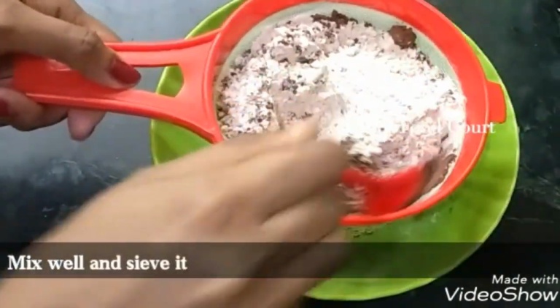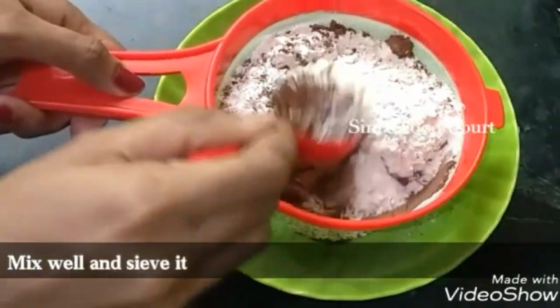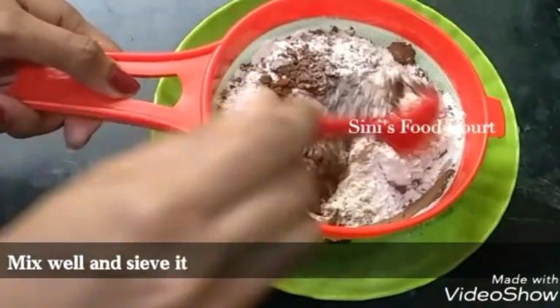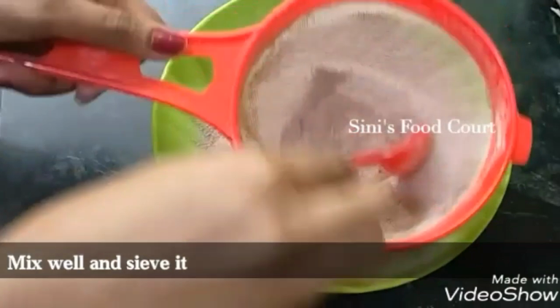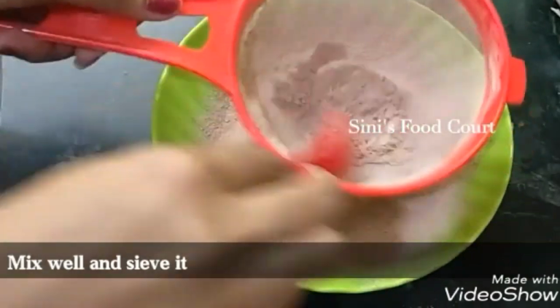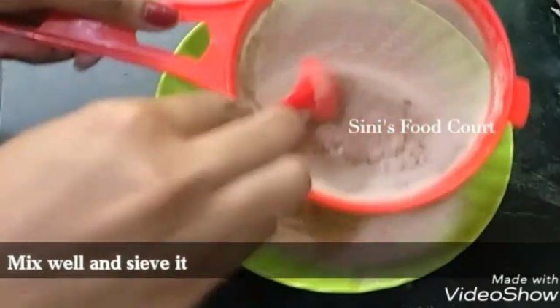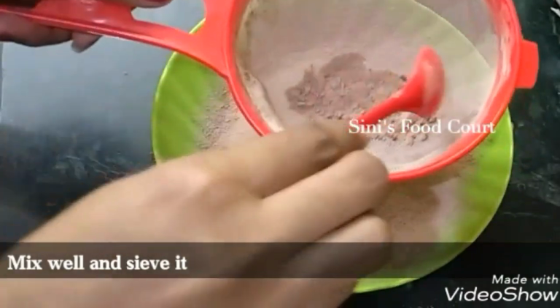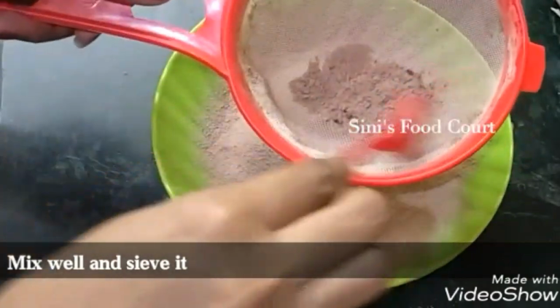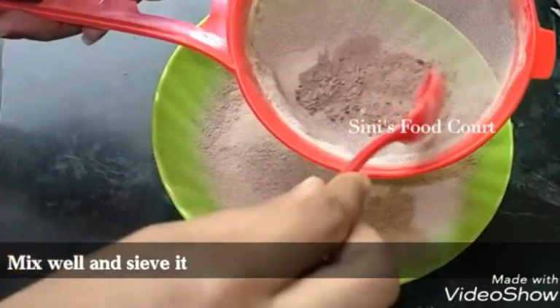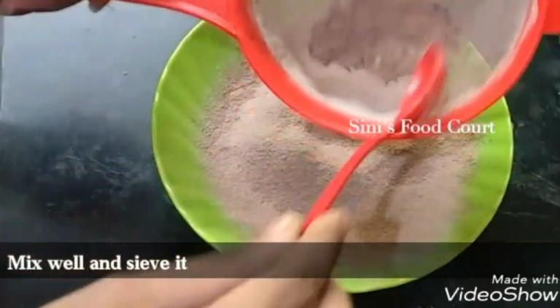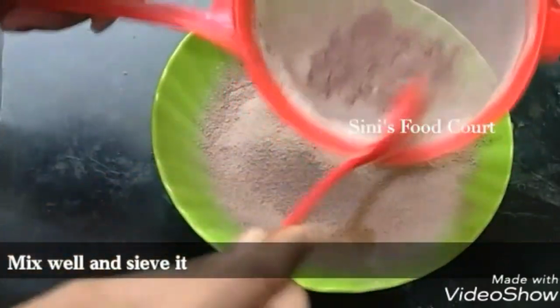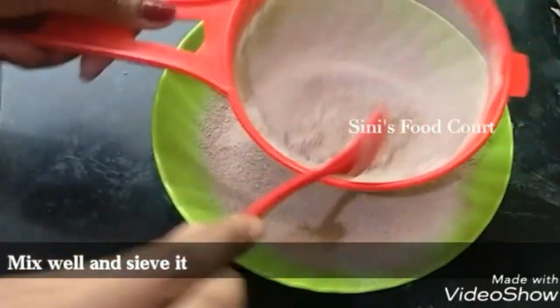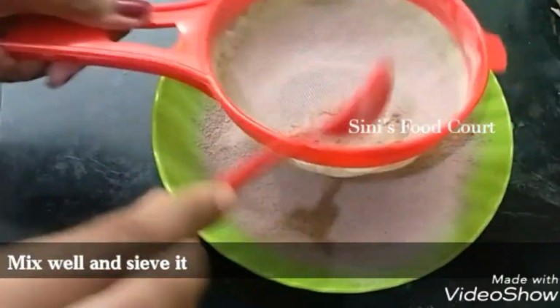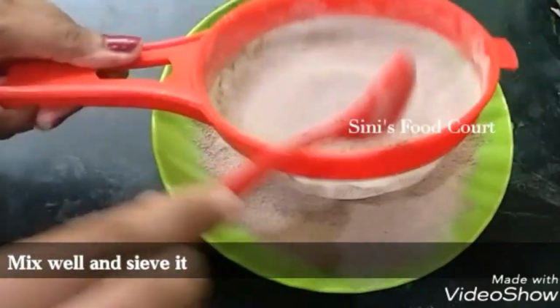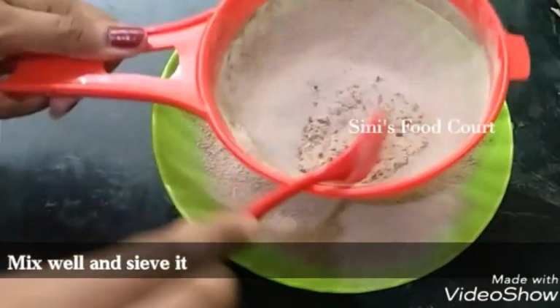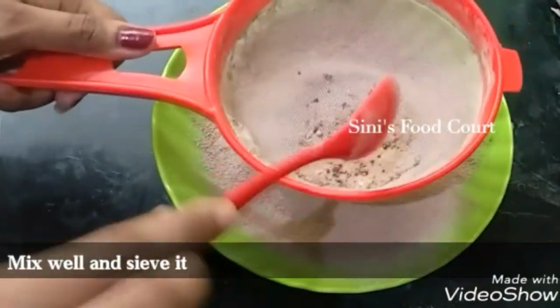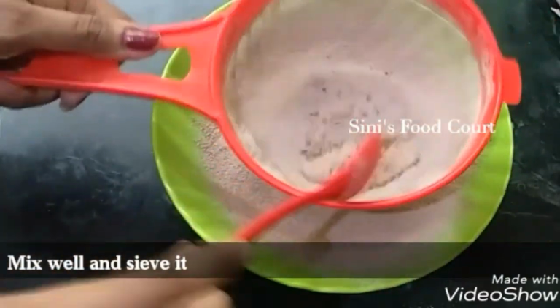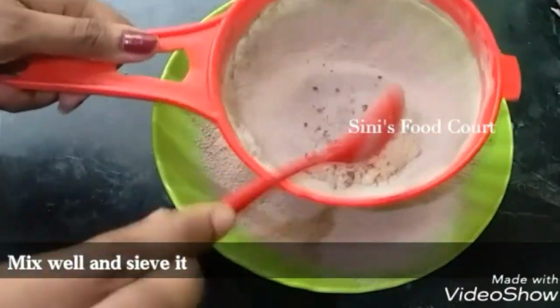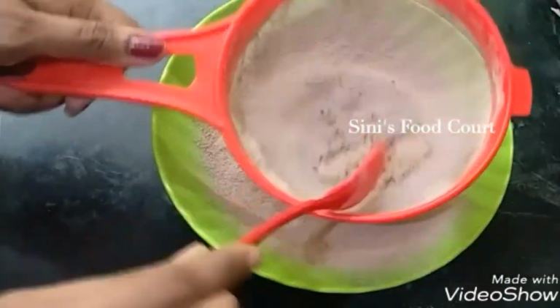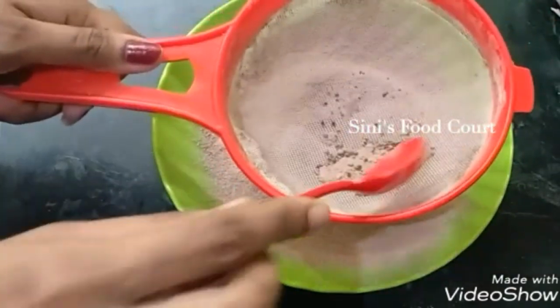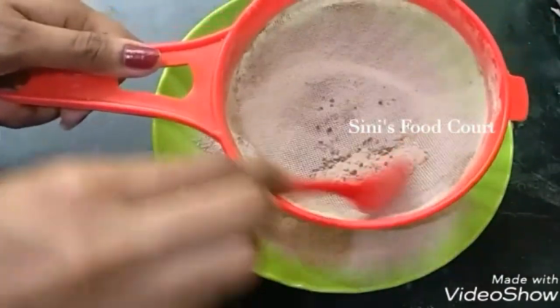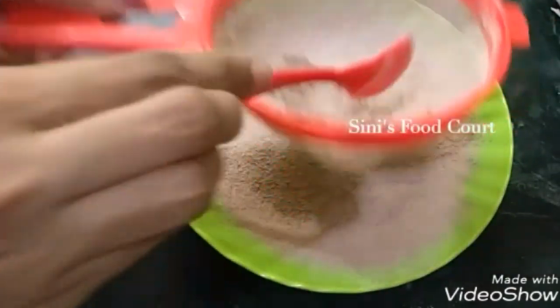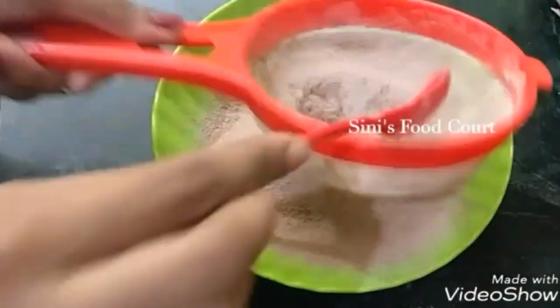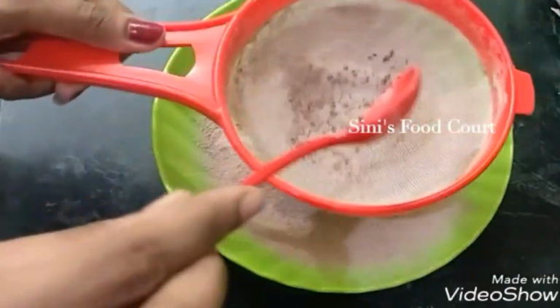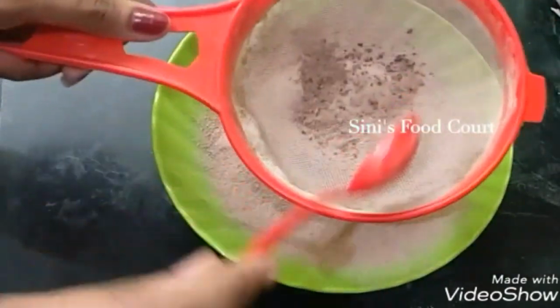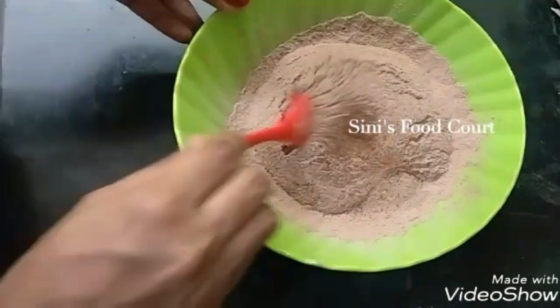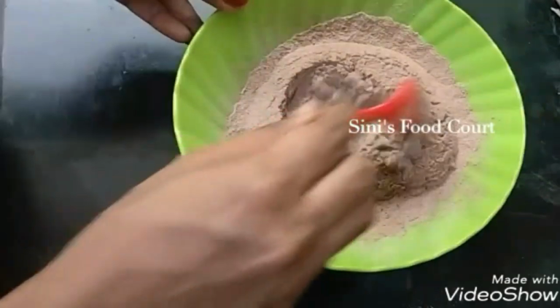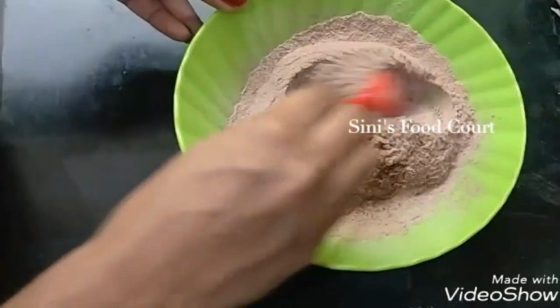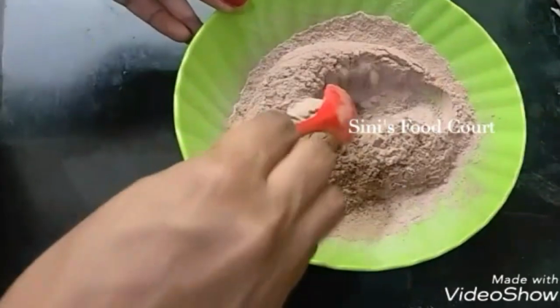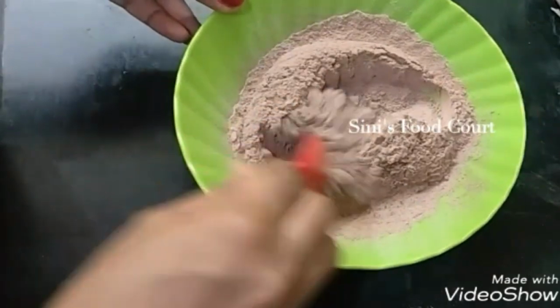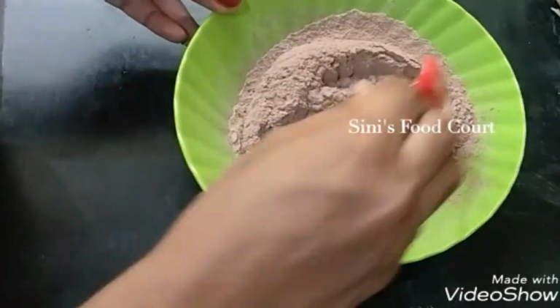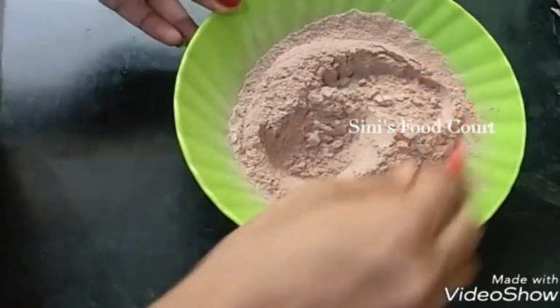Then add a little and mix in a little dough. Then add a little bit to the cake. I will mix it into a soft dough.